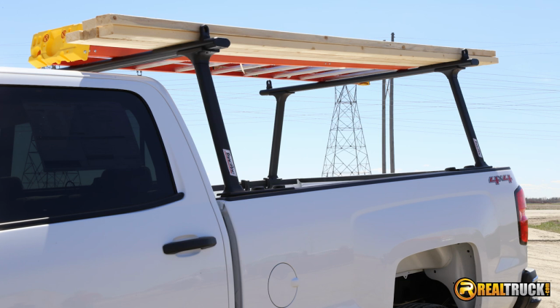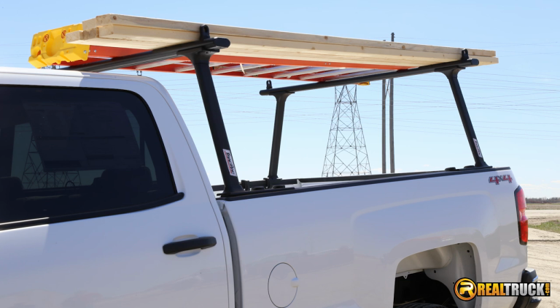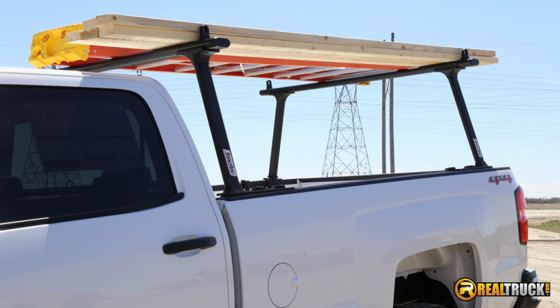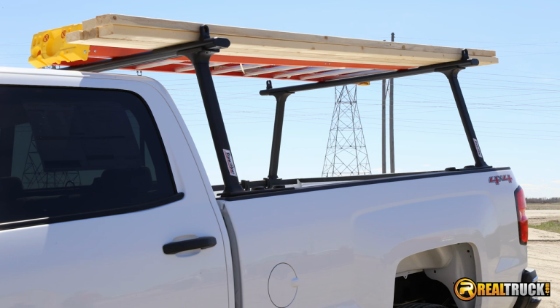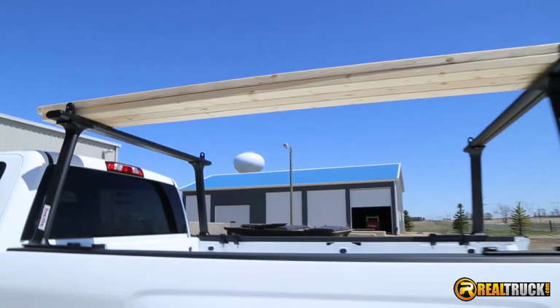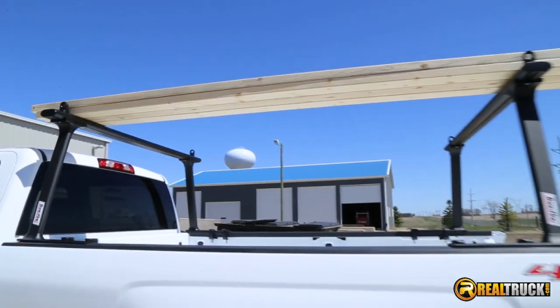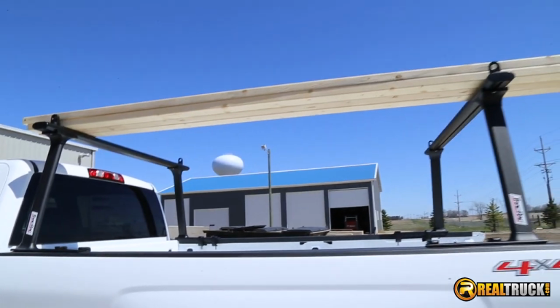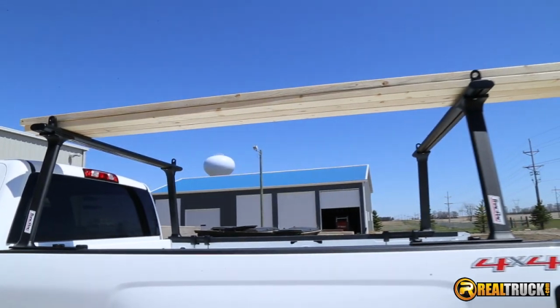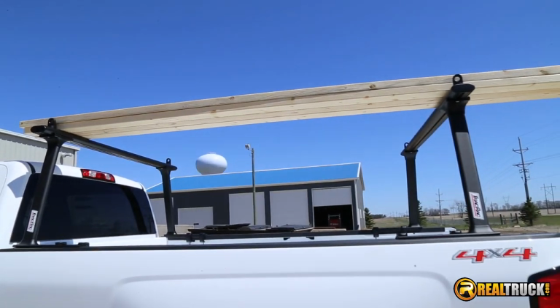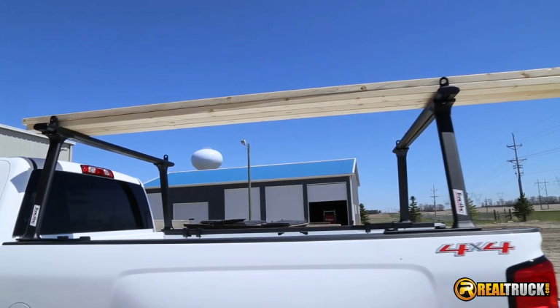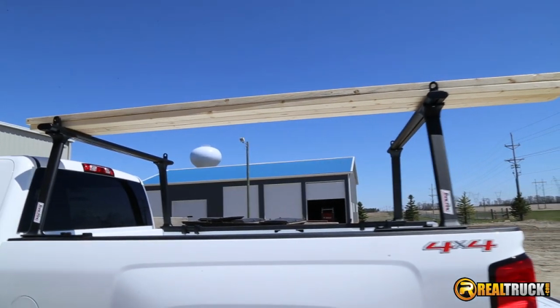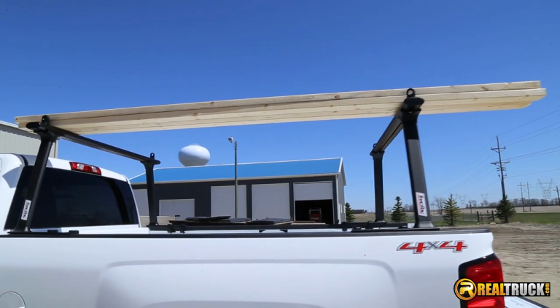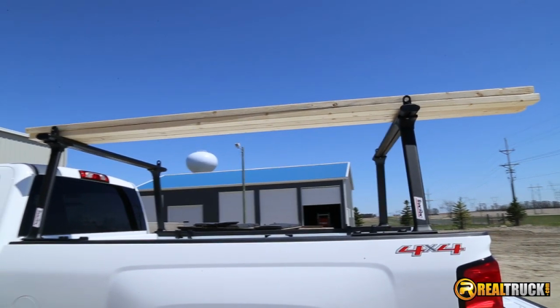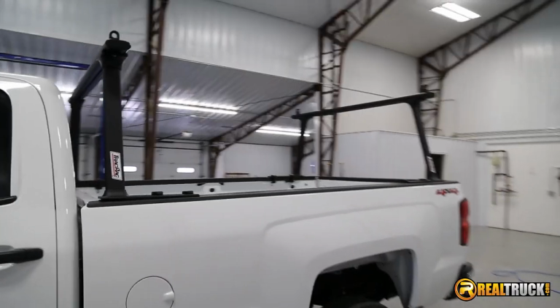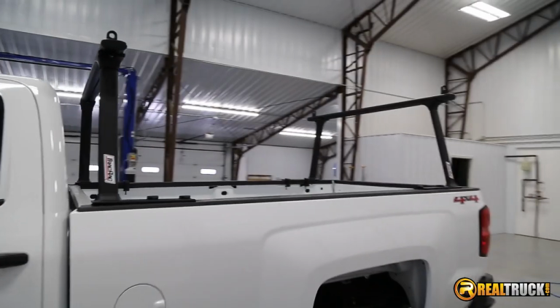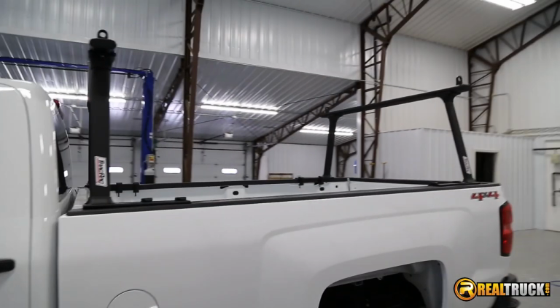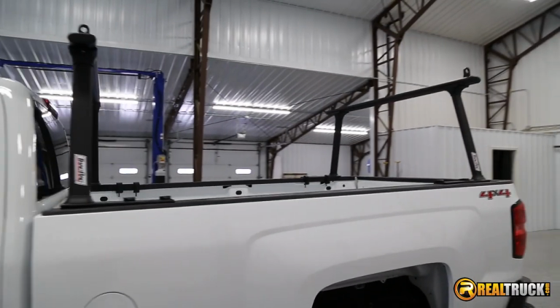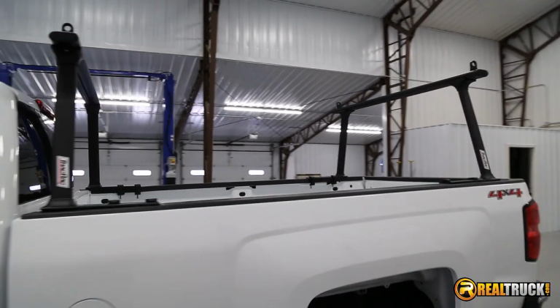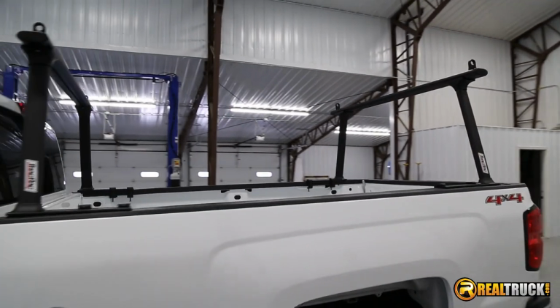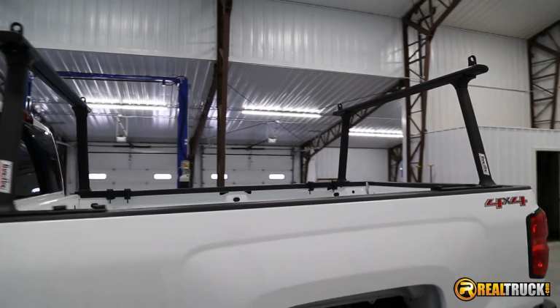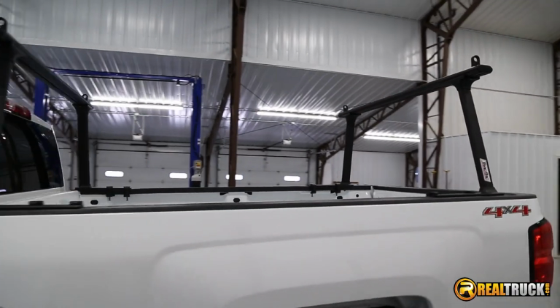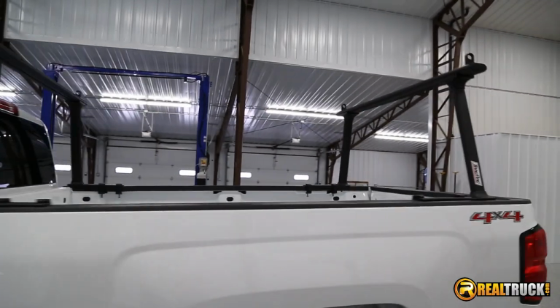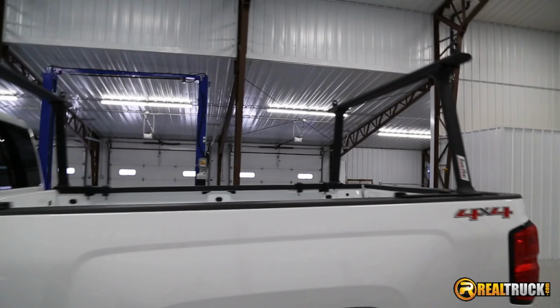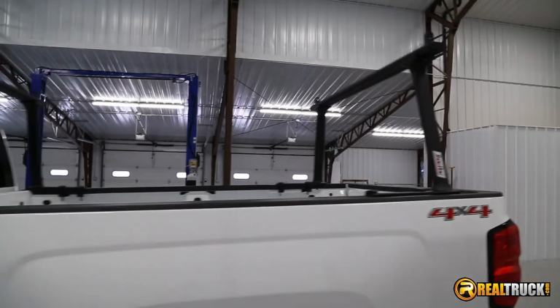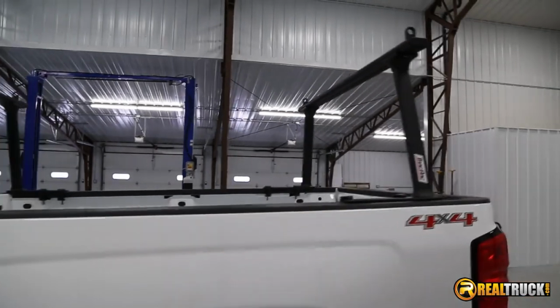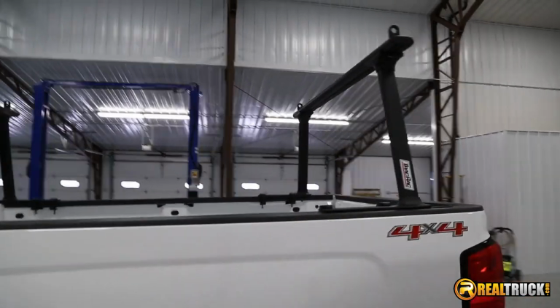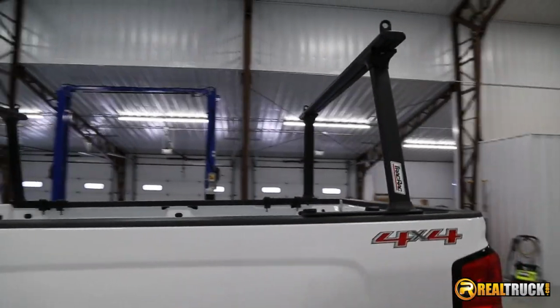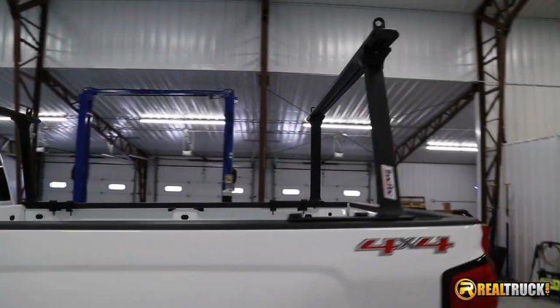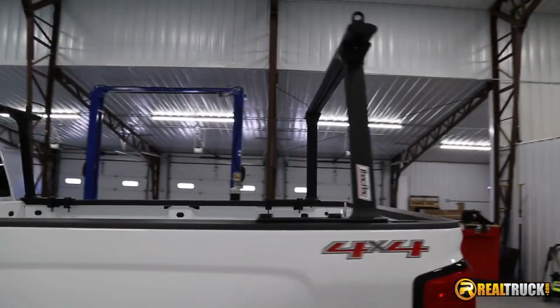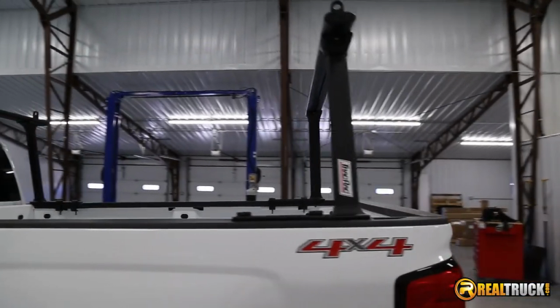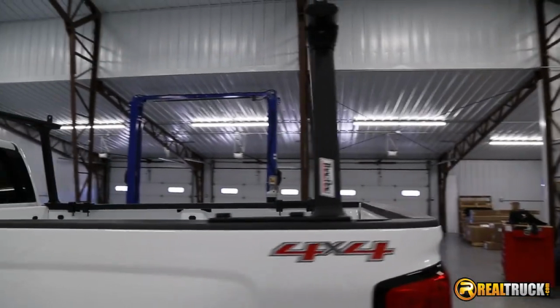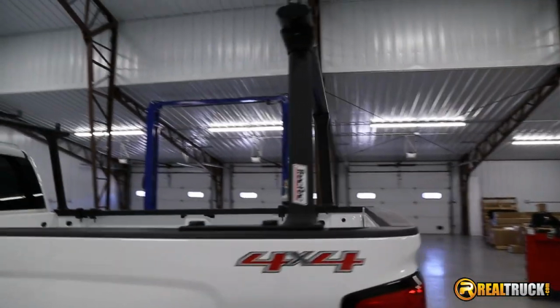You can place up to 800 pounds on top of the rack and use the four adjustable crossbar loop tie-downs to secure your load.